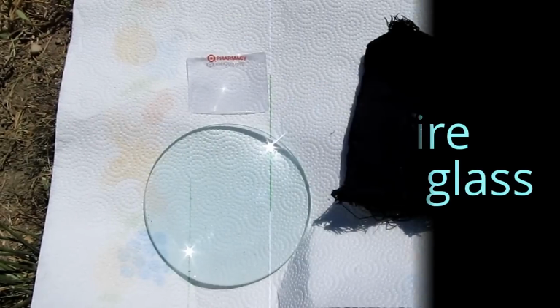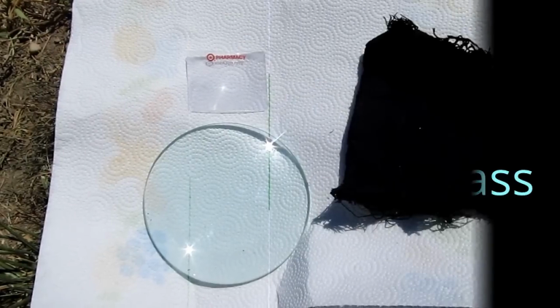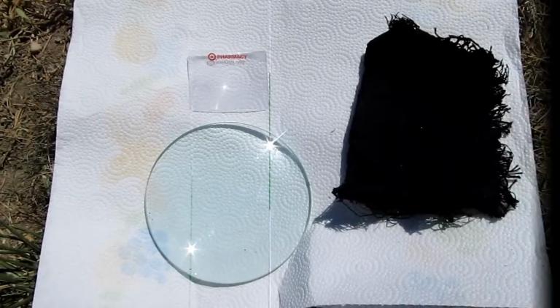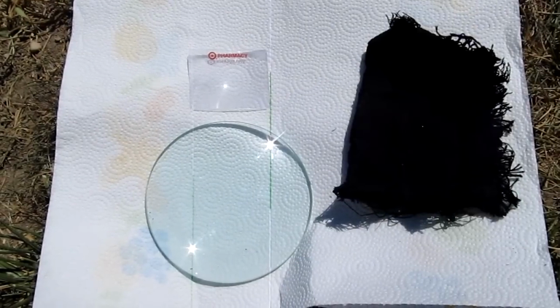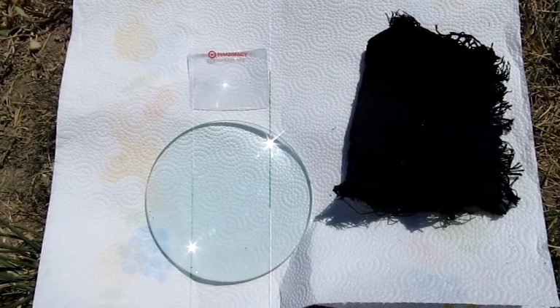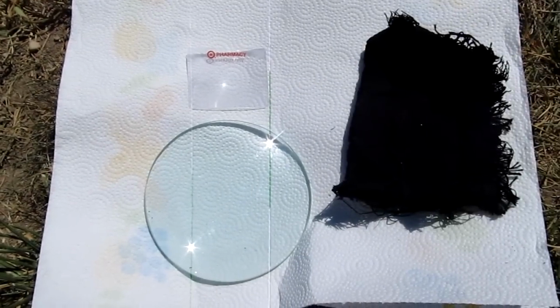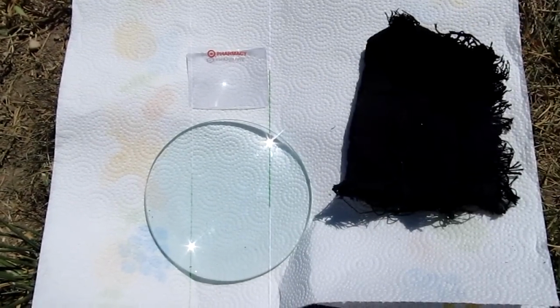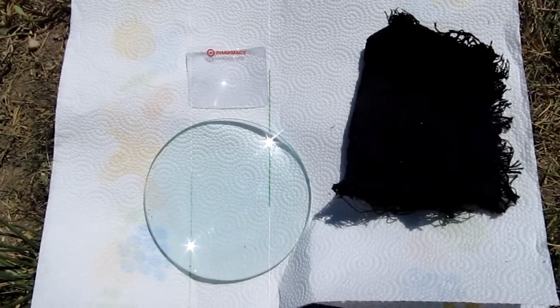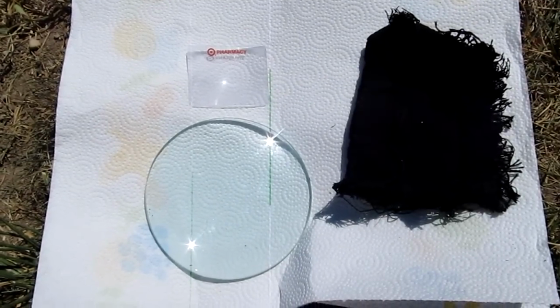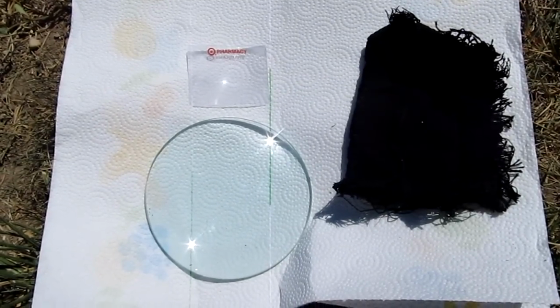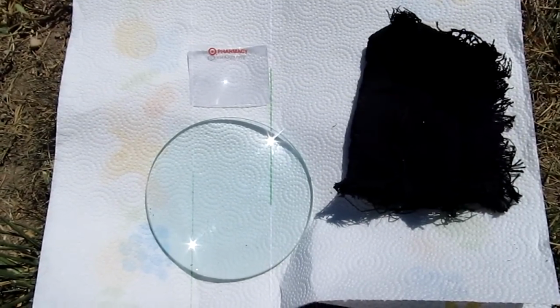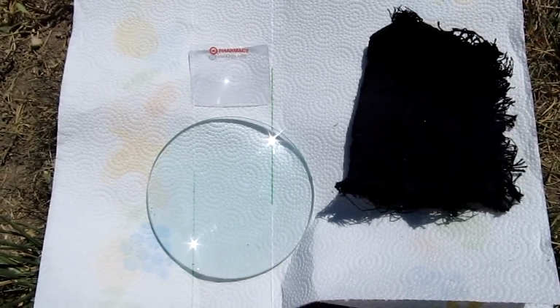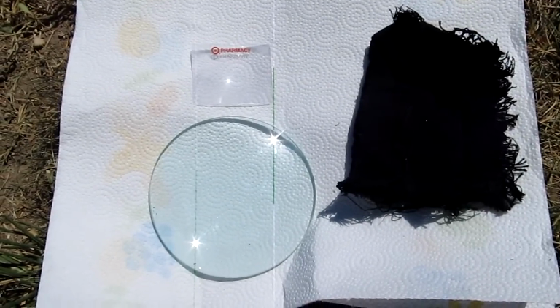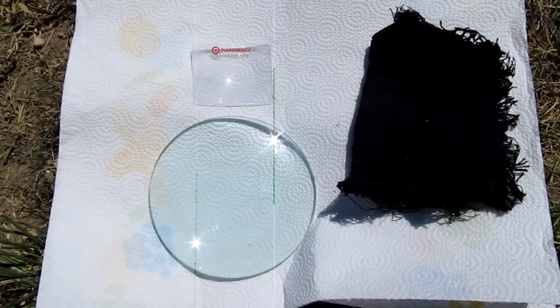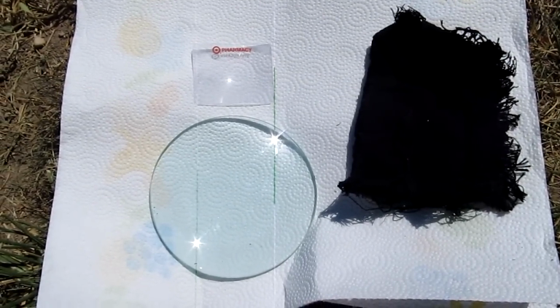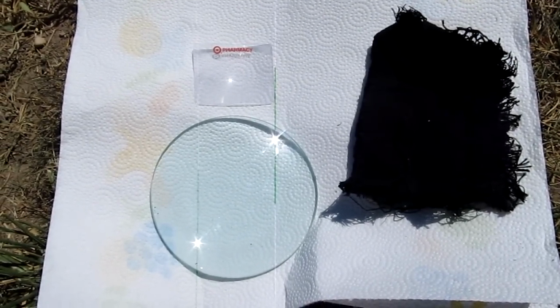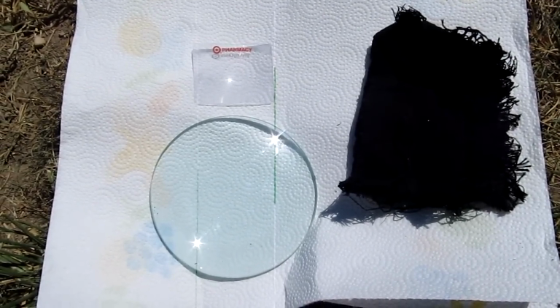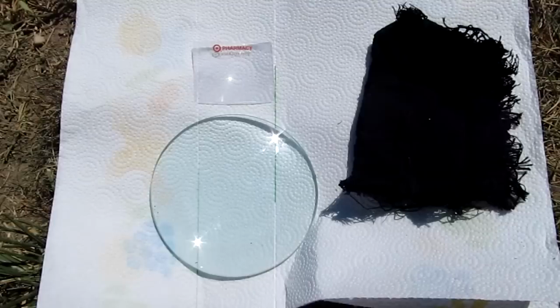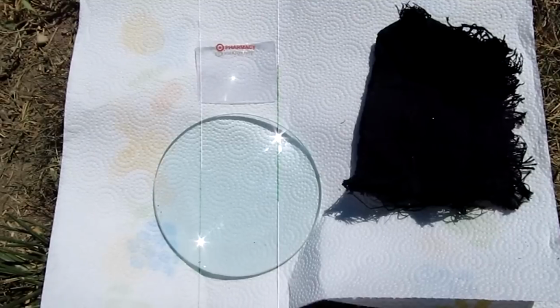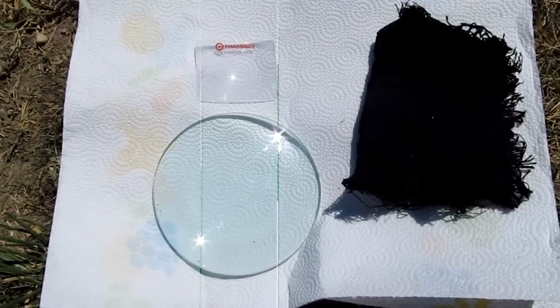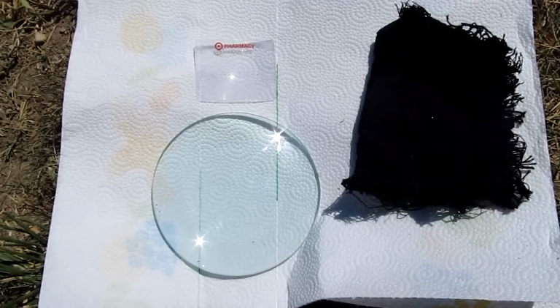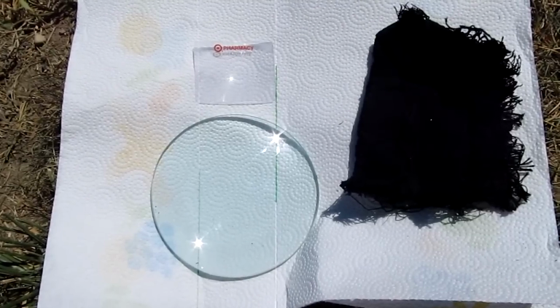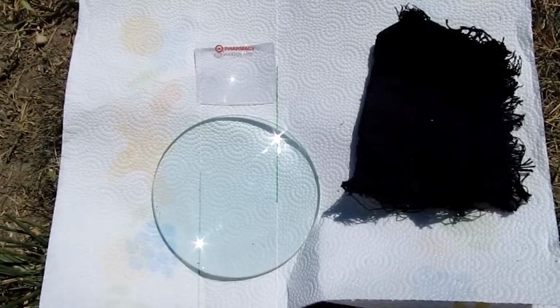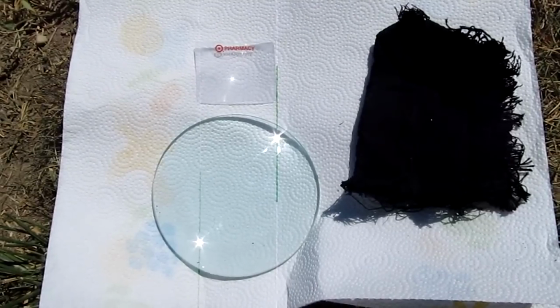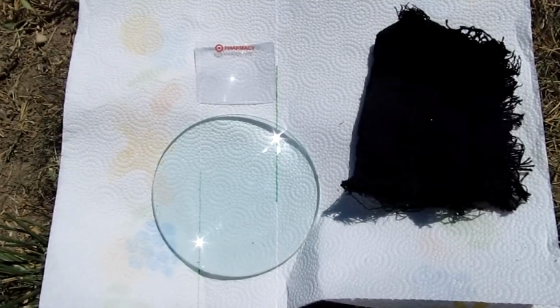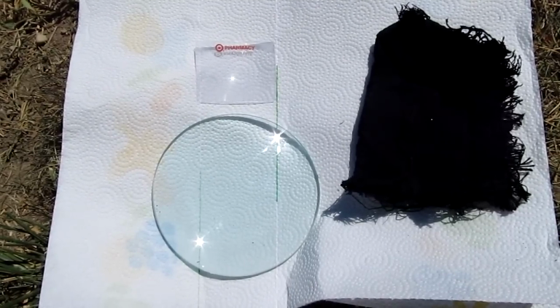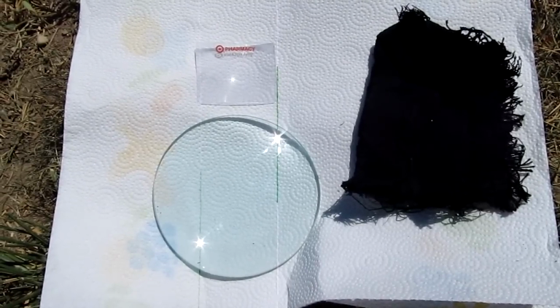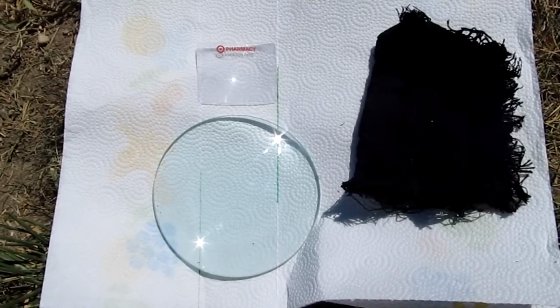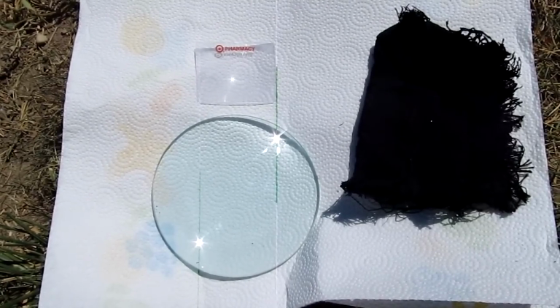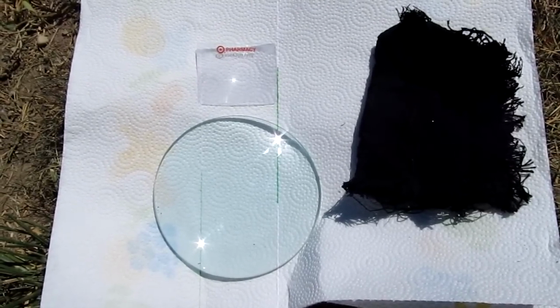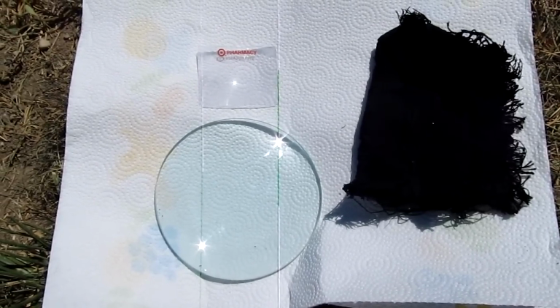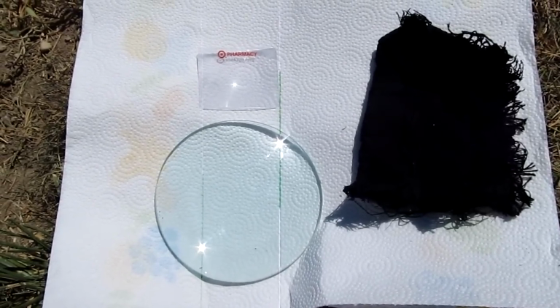Hi, it's Angela from foodstorageandsurvival.com. Today we're going to be starting a fire using a magnifying glass.